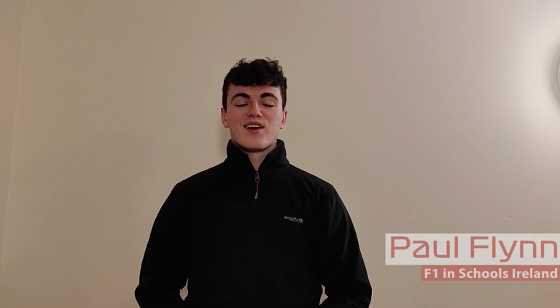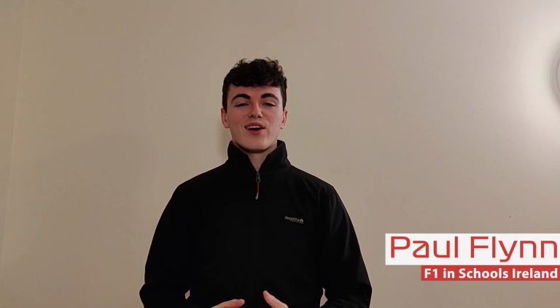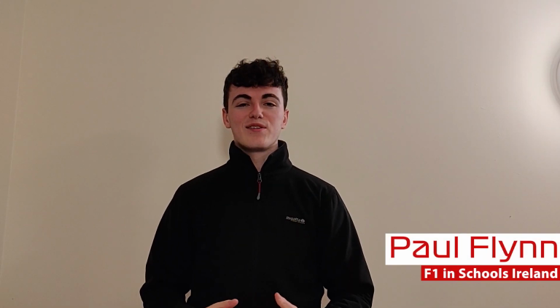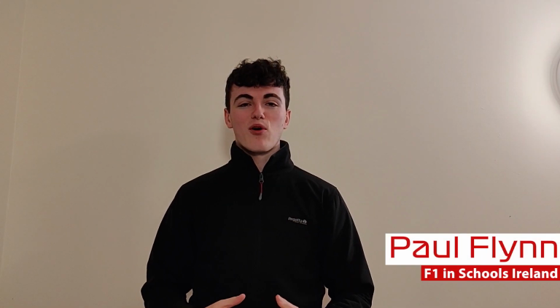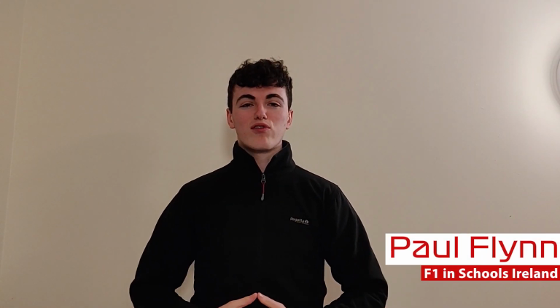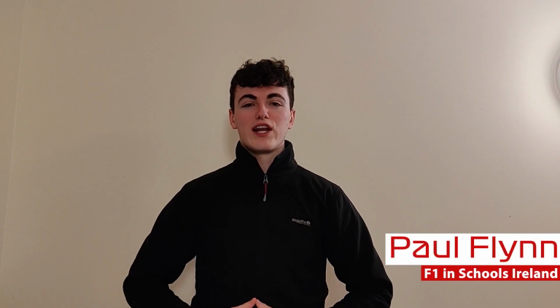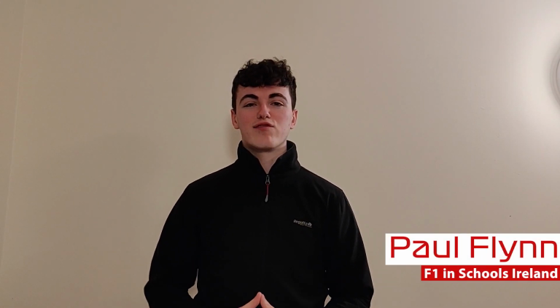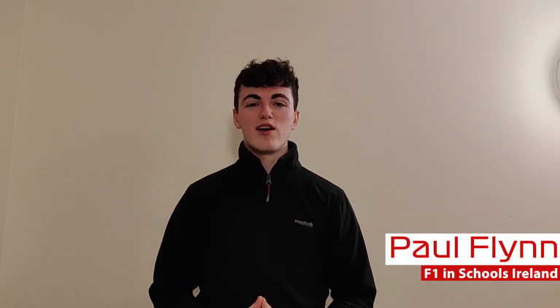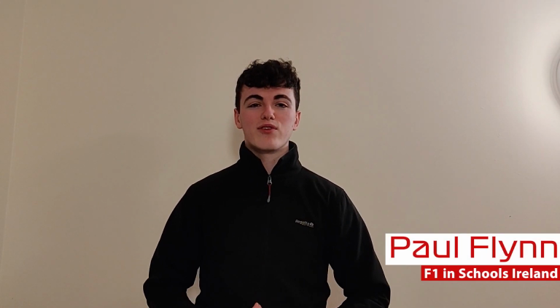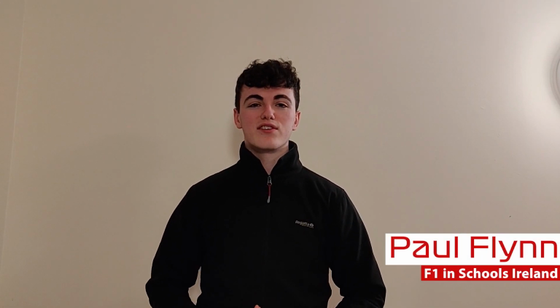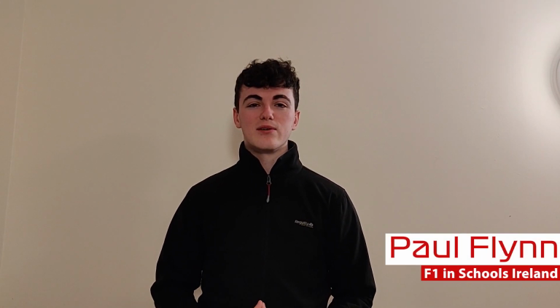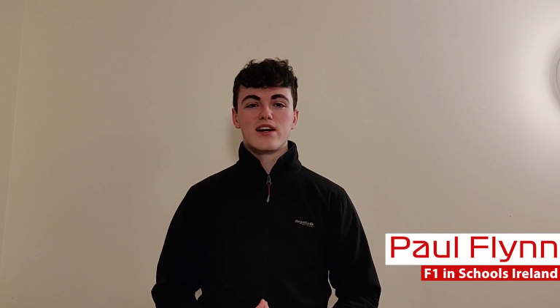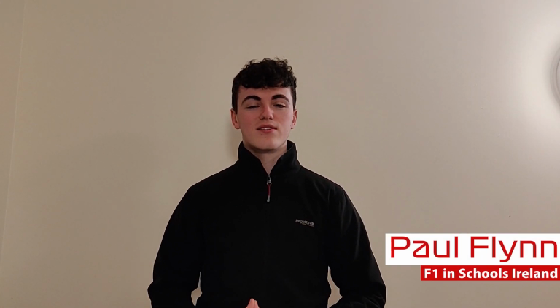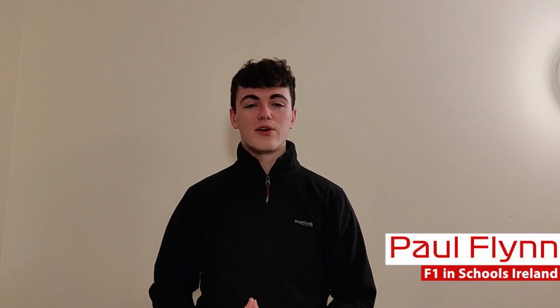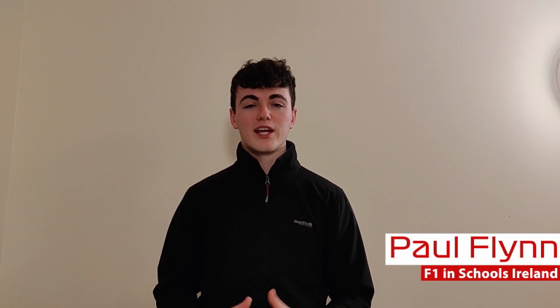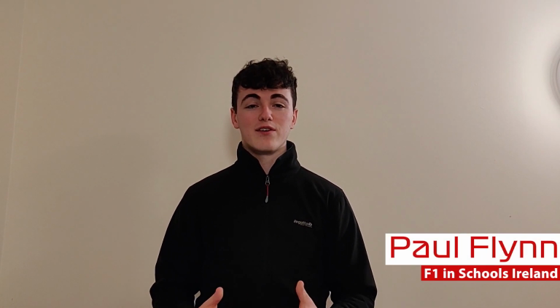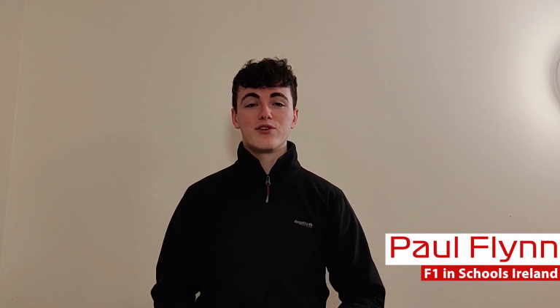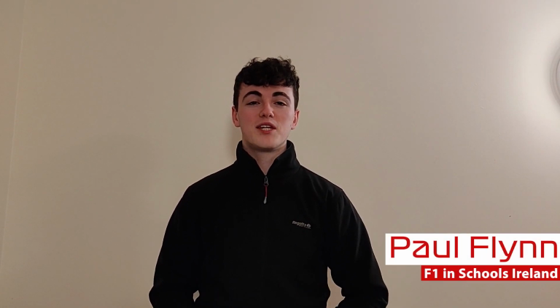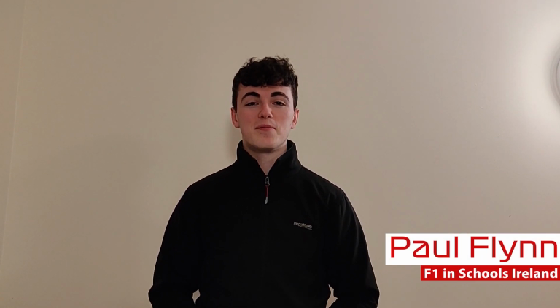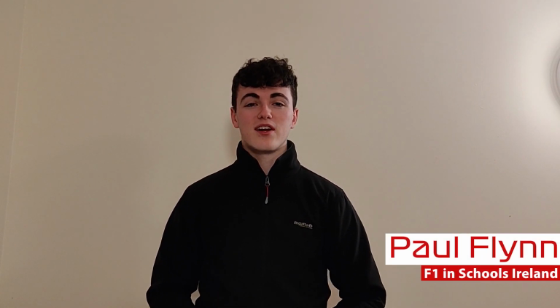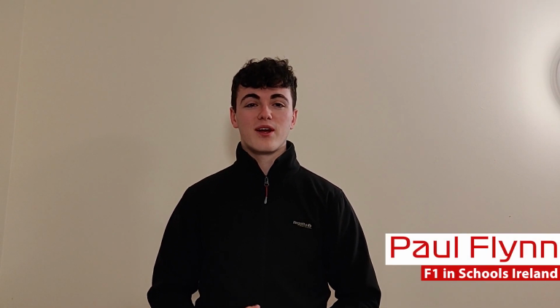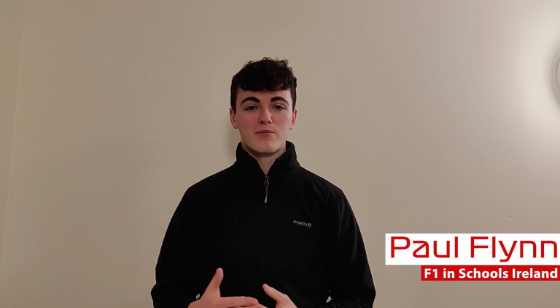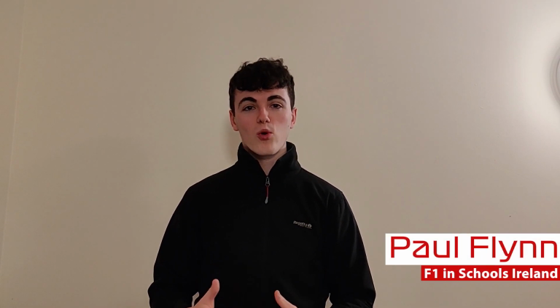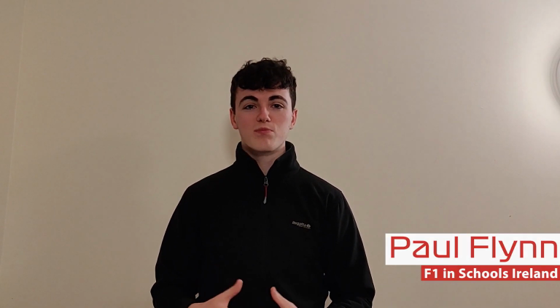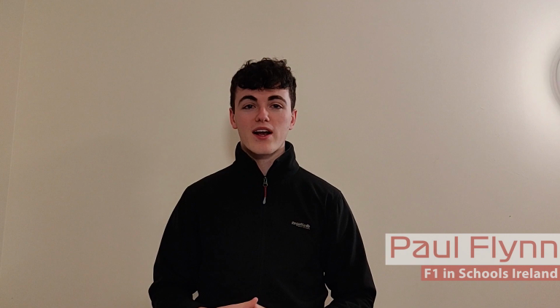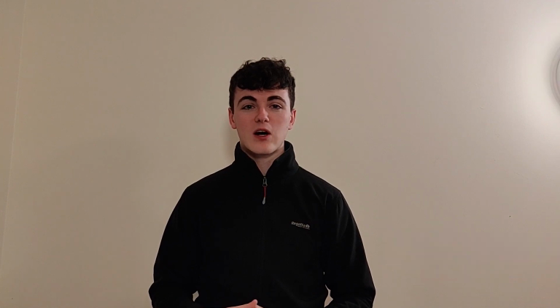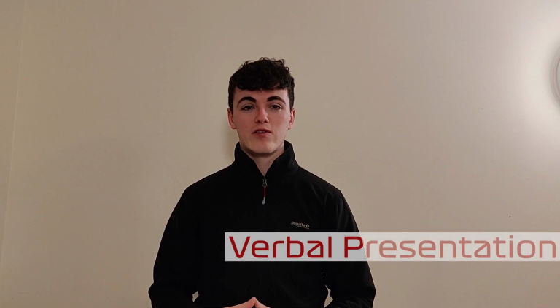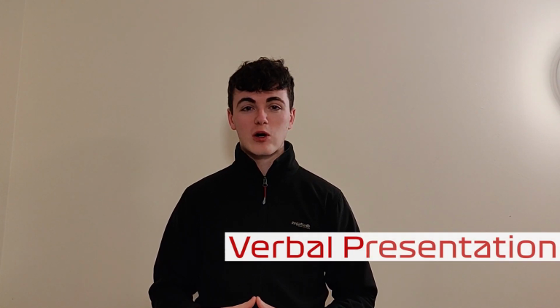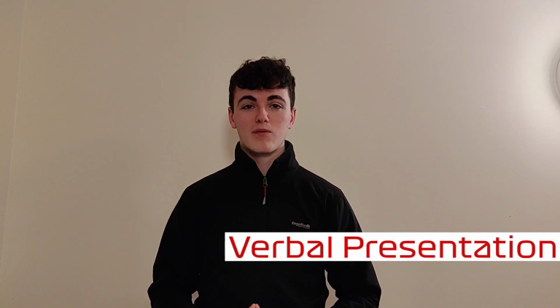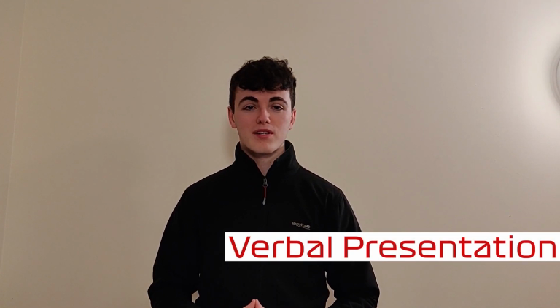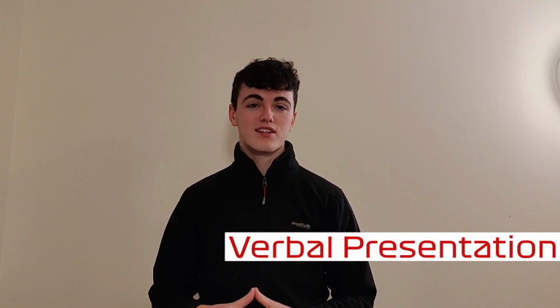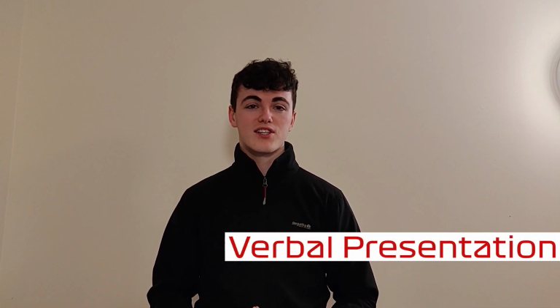Hi guys, Paul Flynn here from F1 in Schools New Zealand. I'm going to give you a few tips on how to get the most marks out of a verbal presentation.